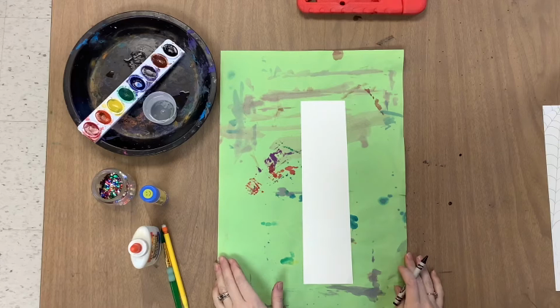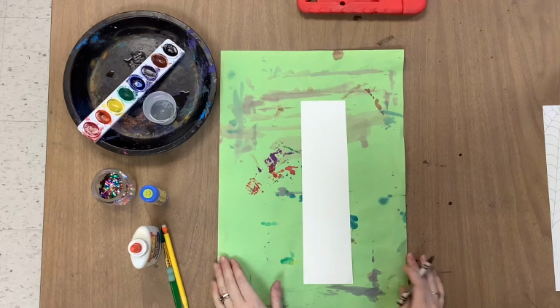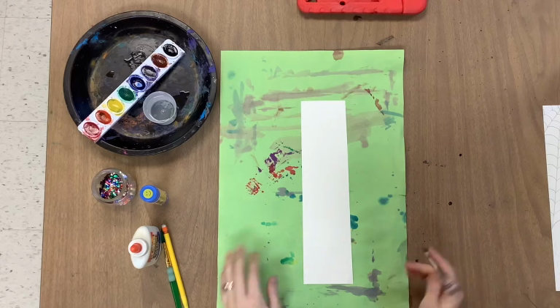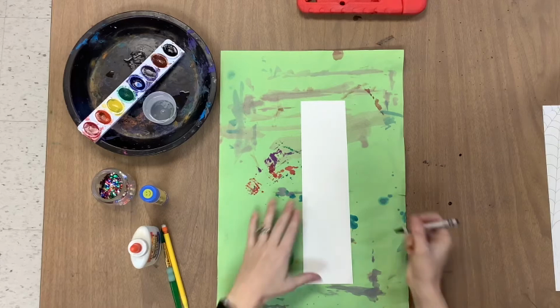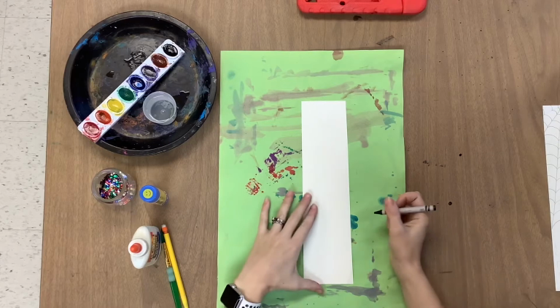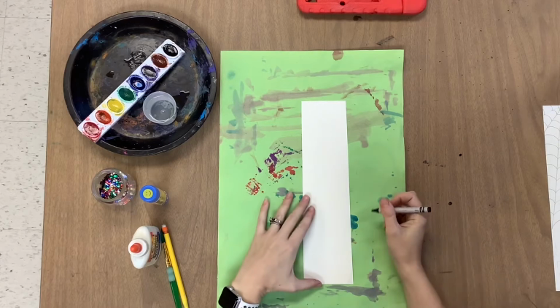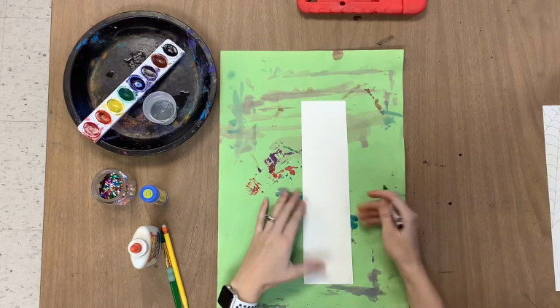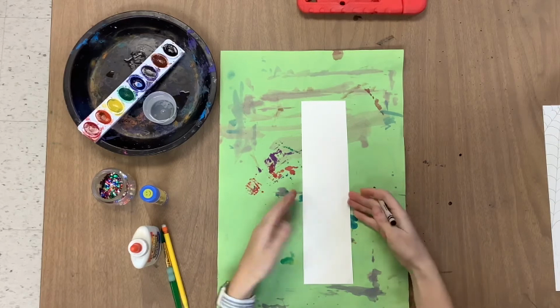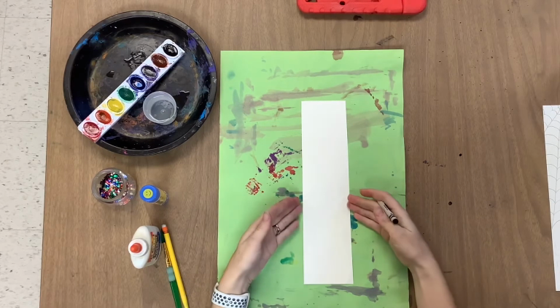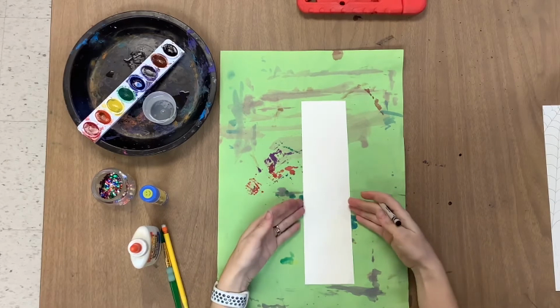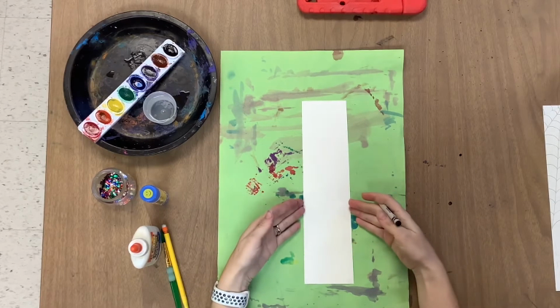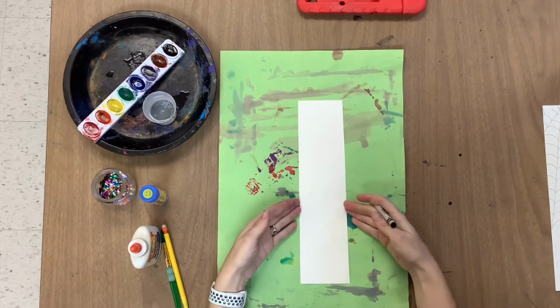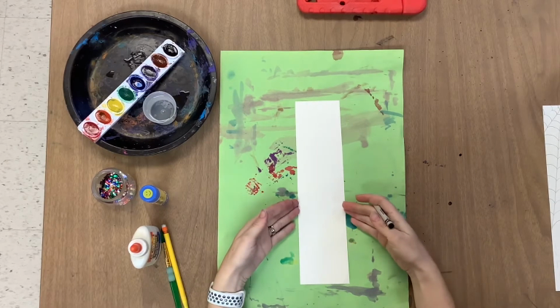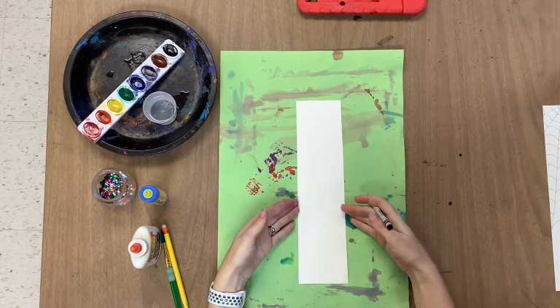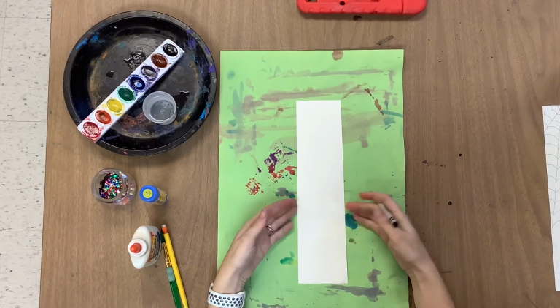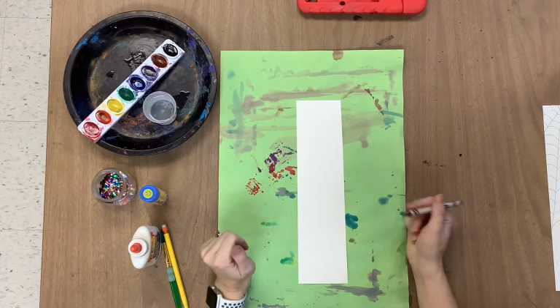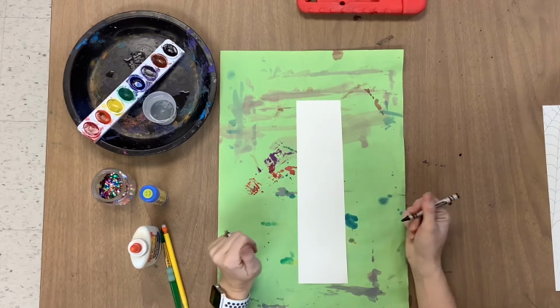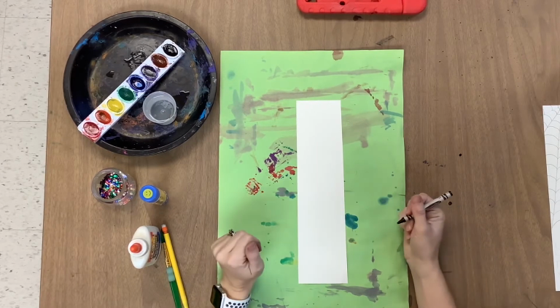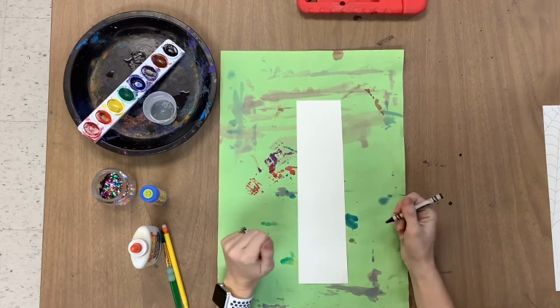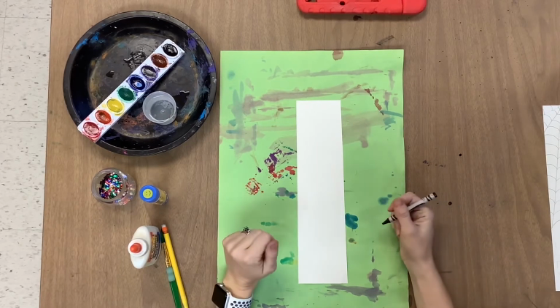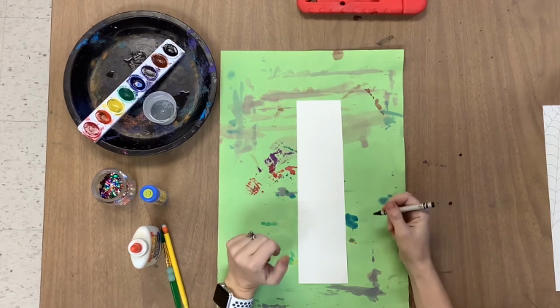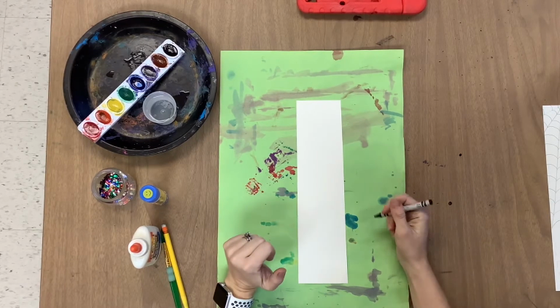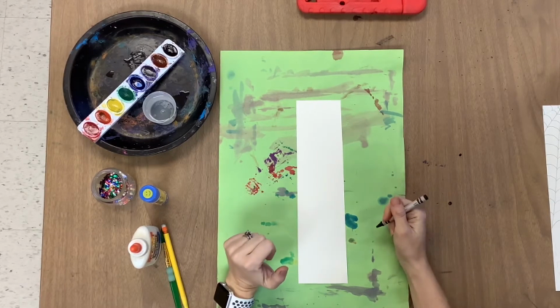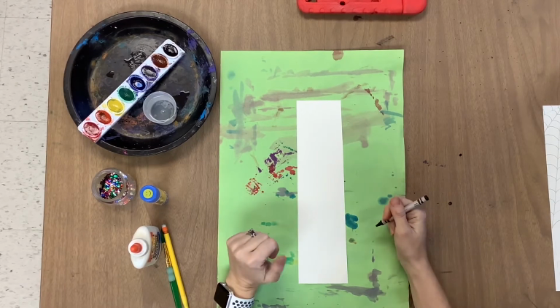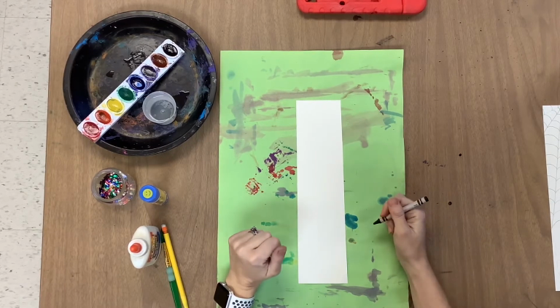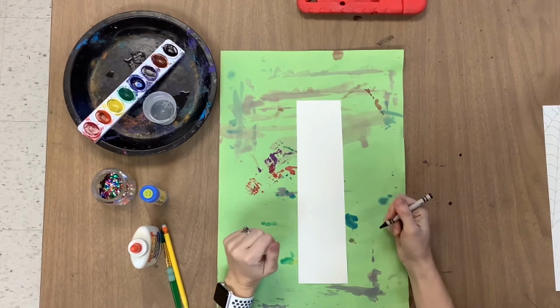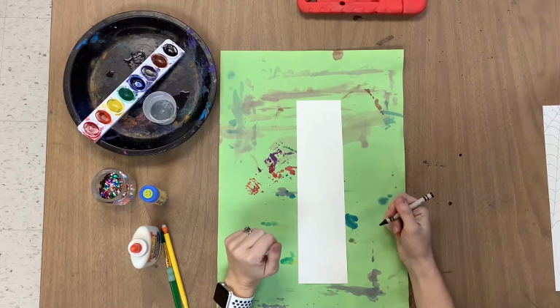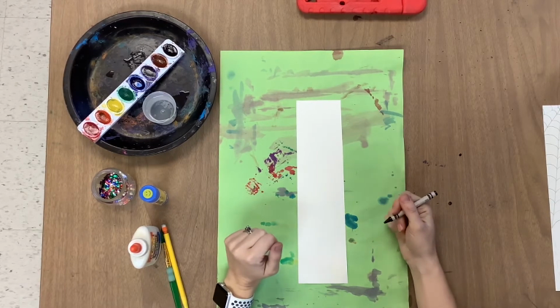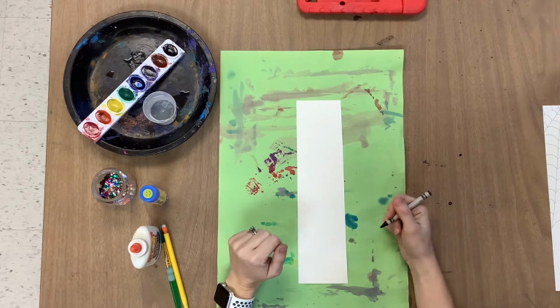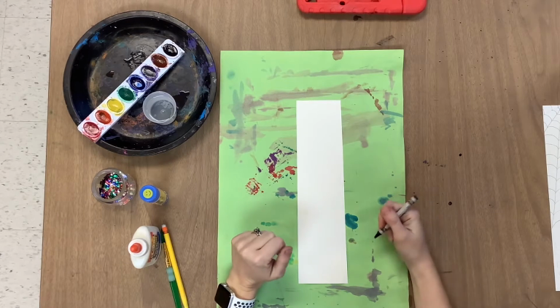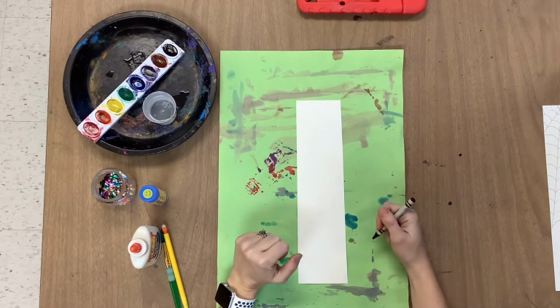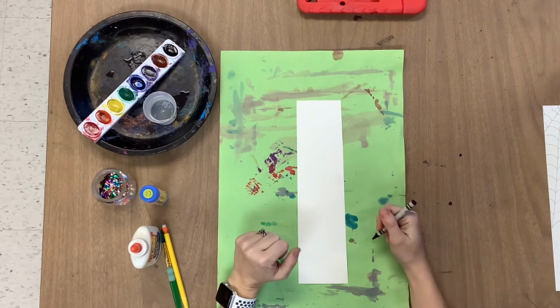All right friends, today we are going to make a fun little spider dangling from a spider web.